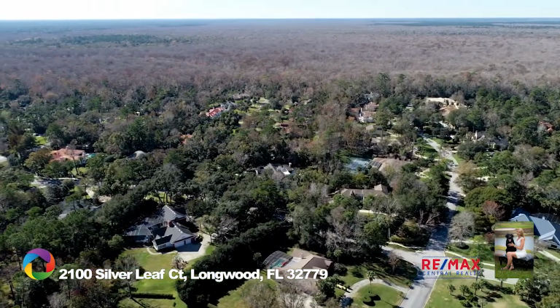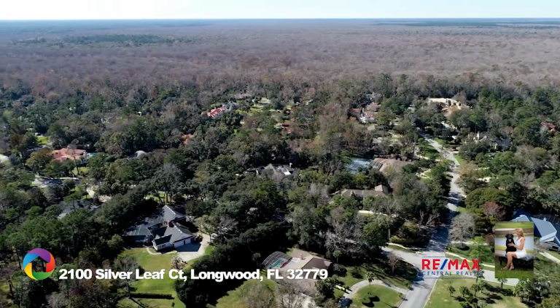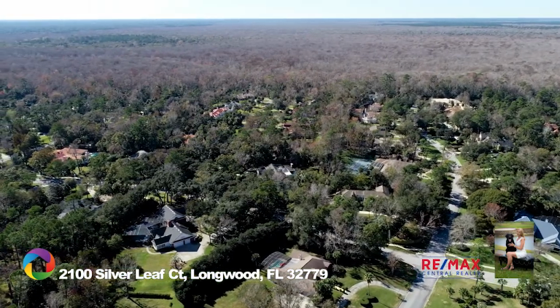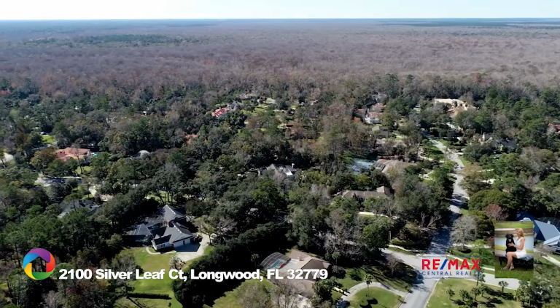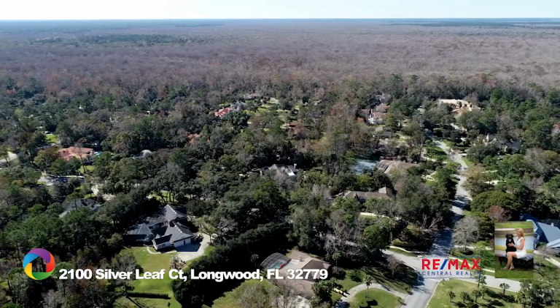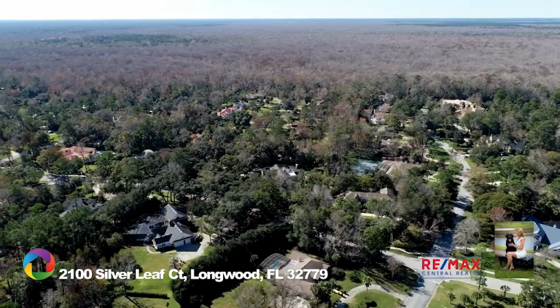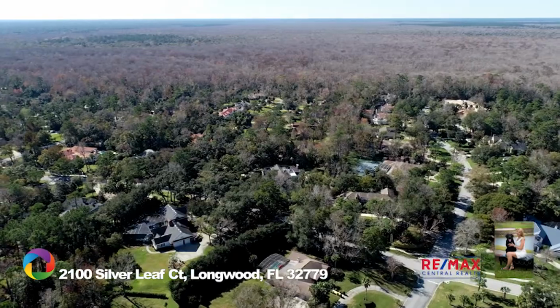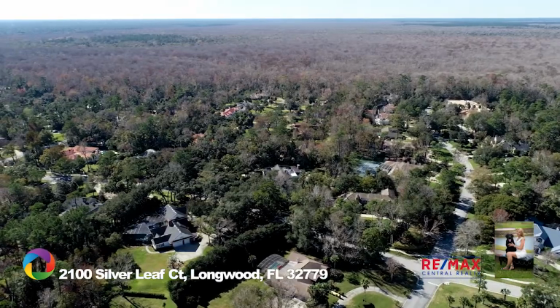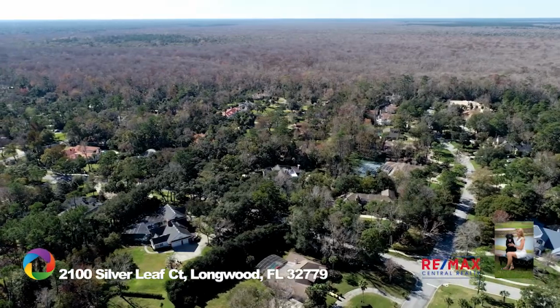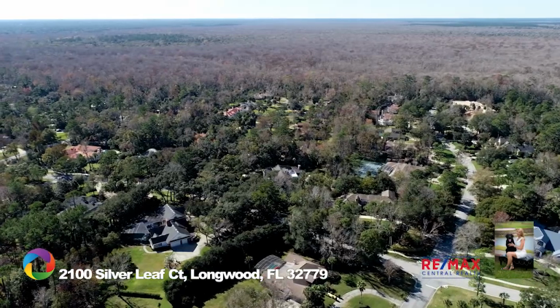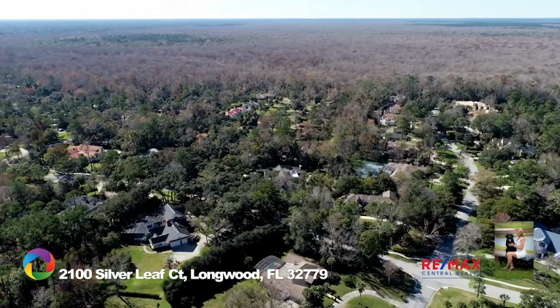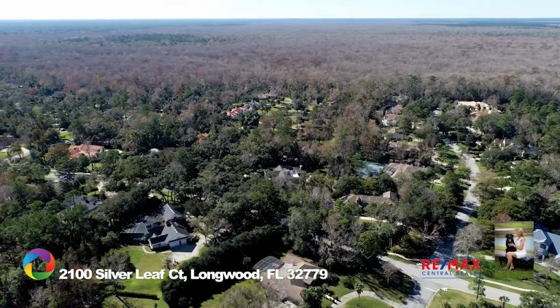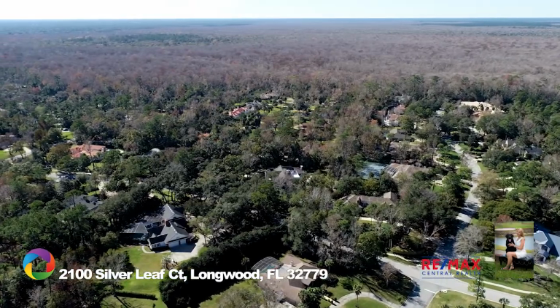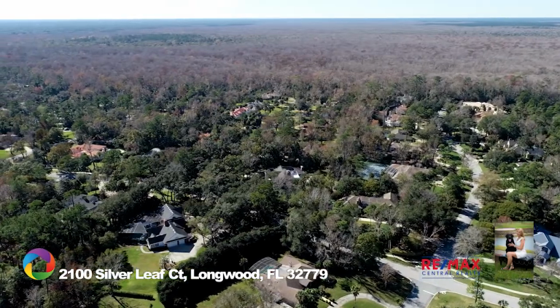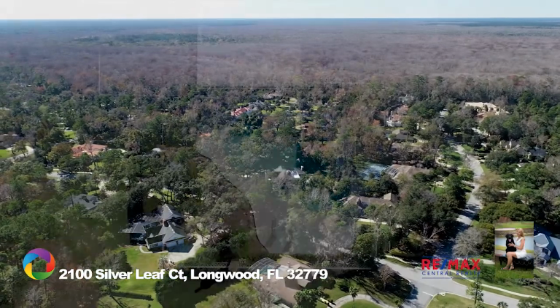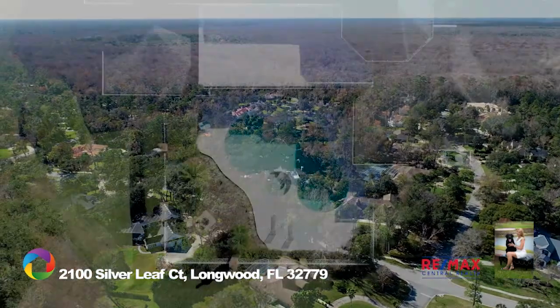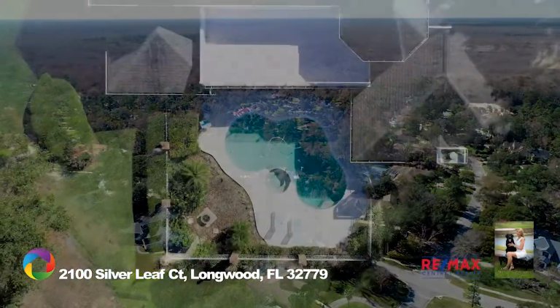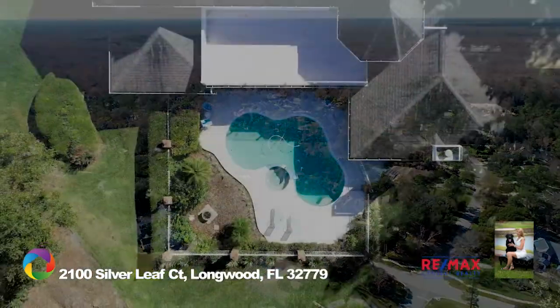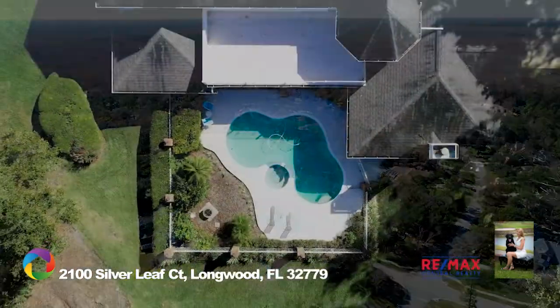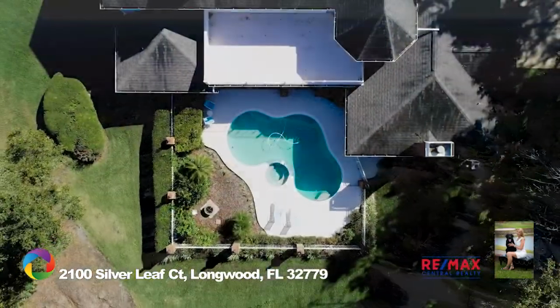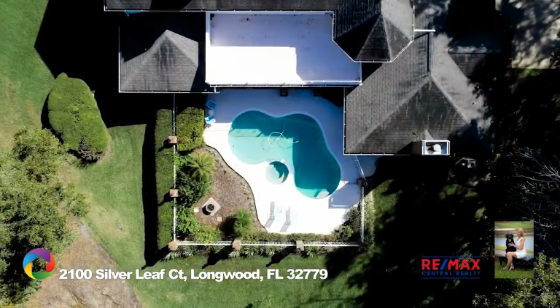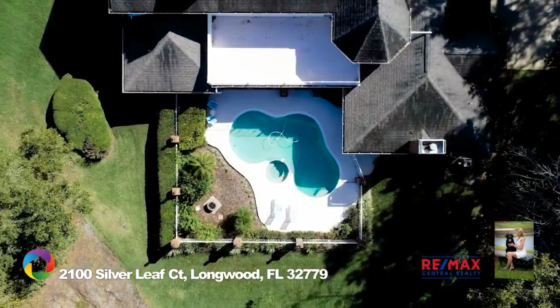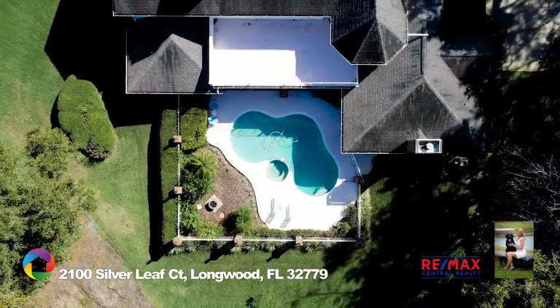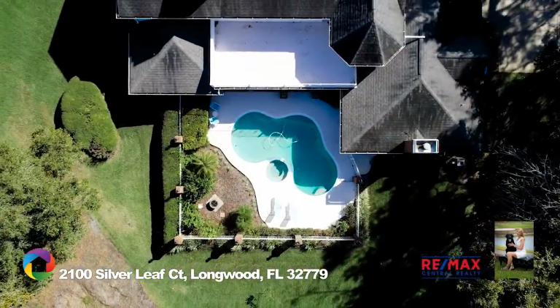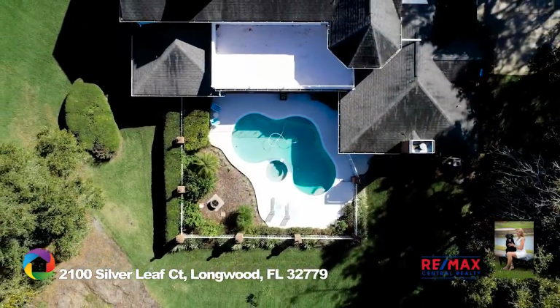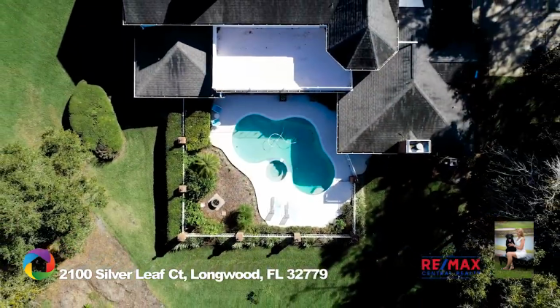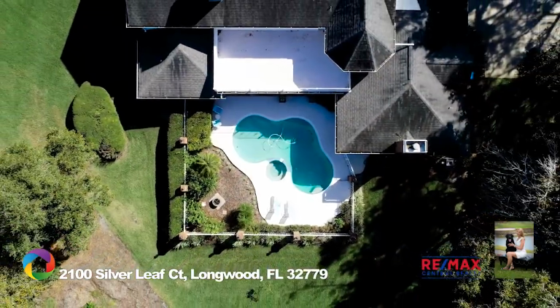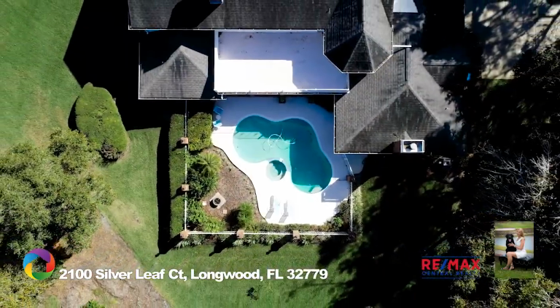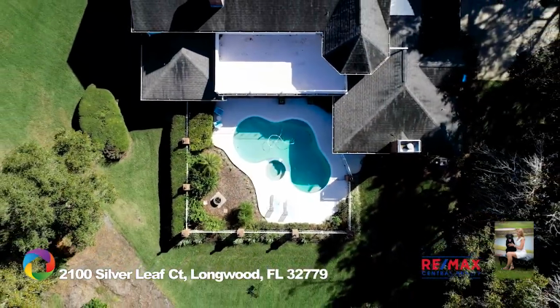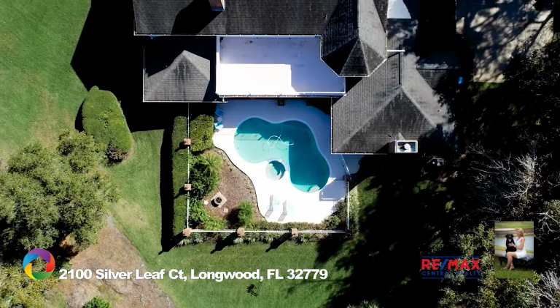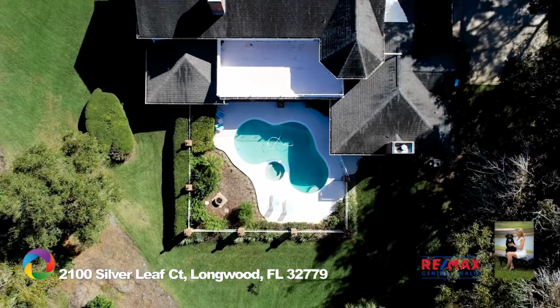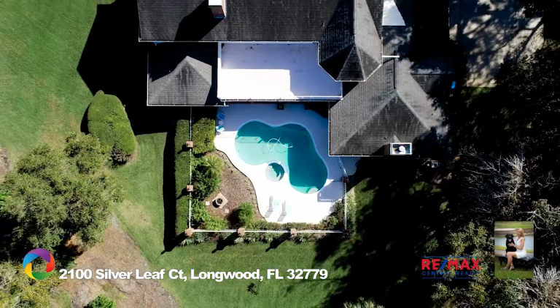This home will exceed your expectations. Call now to schedule your showing.